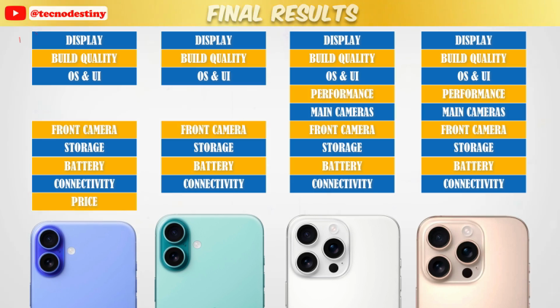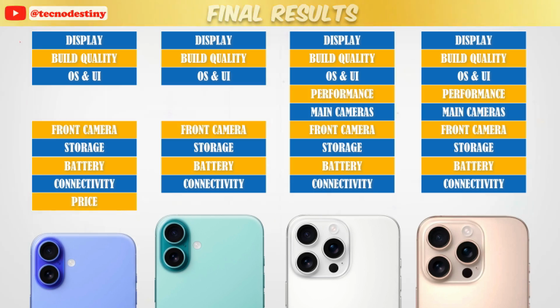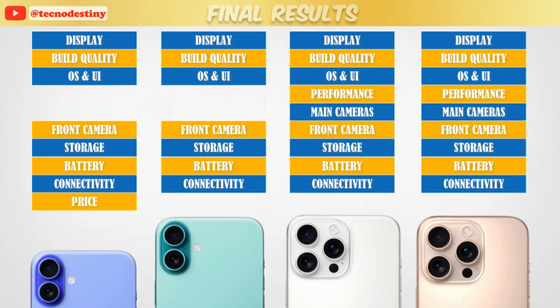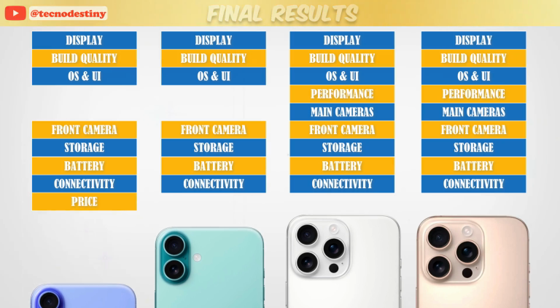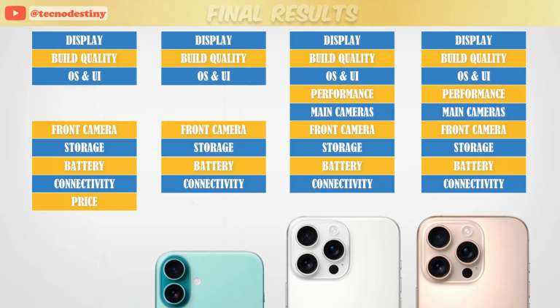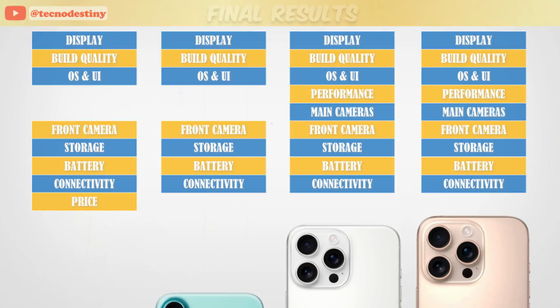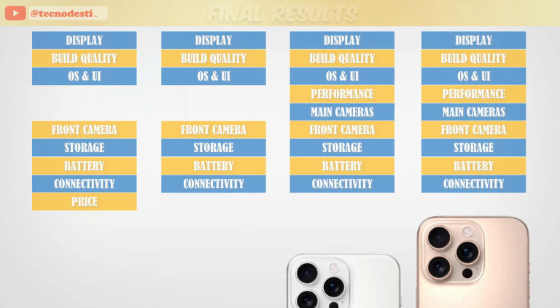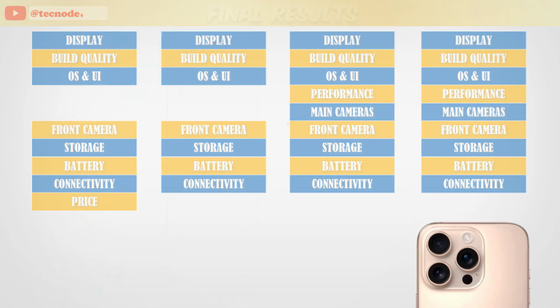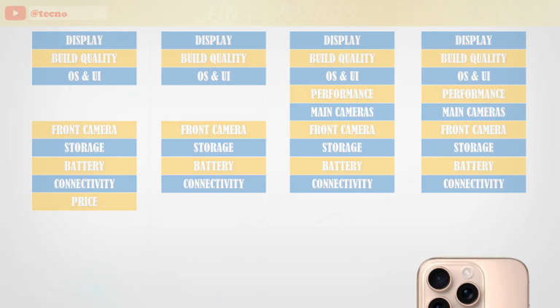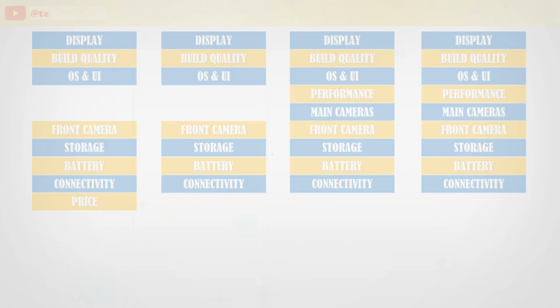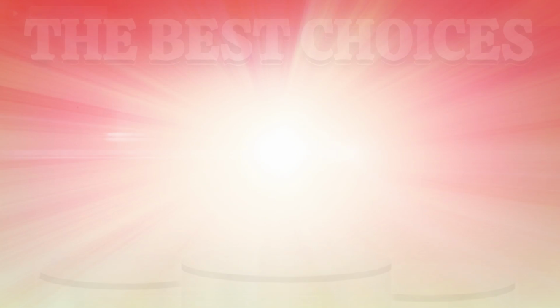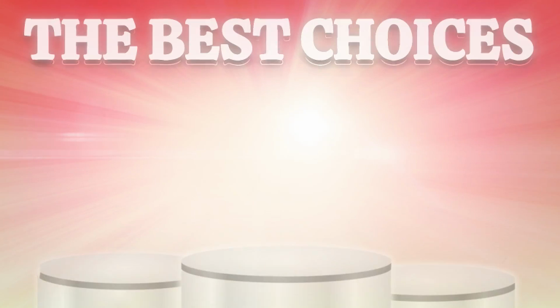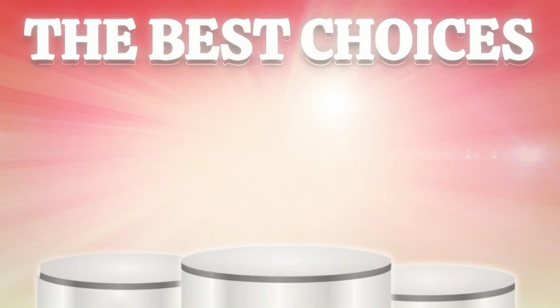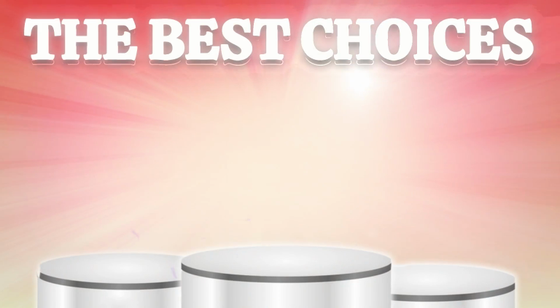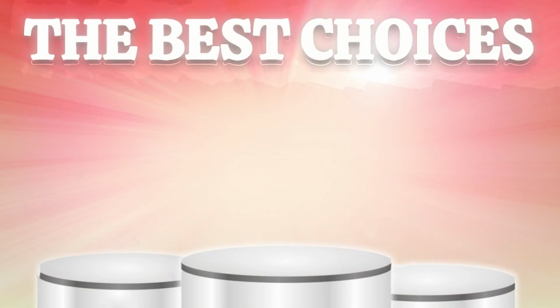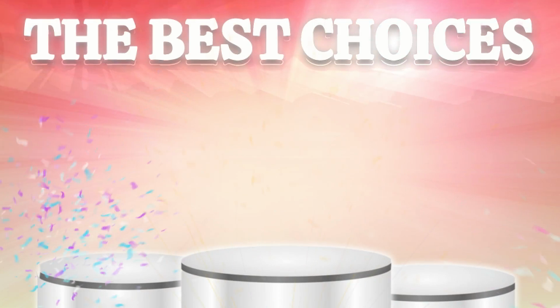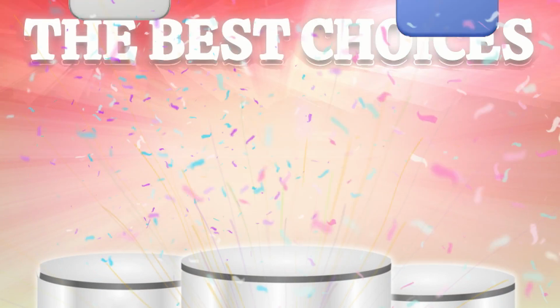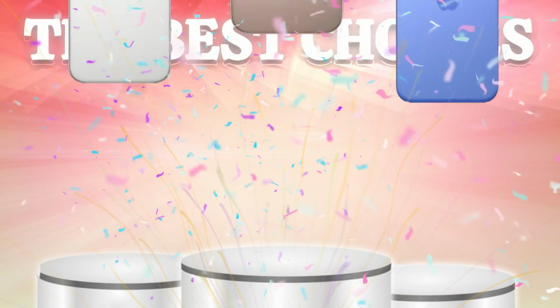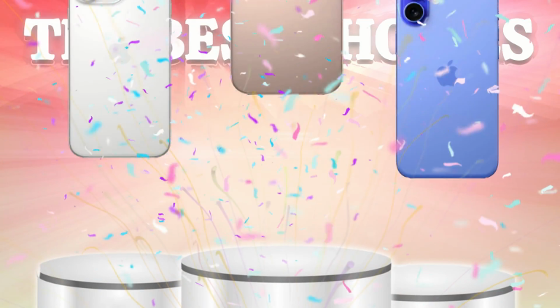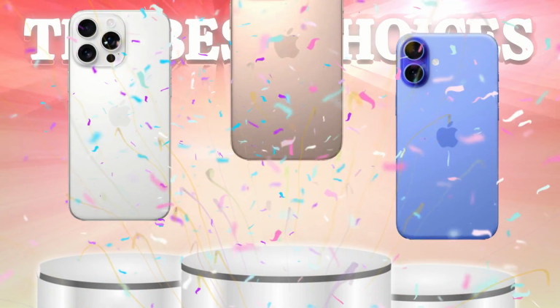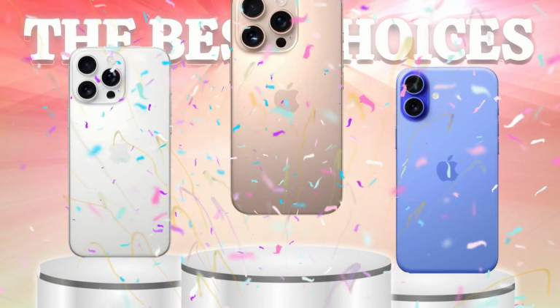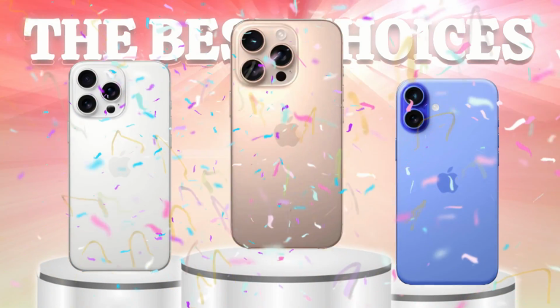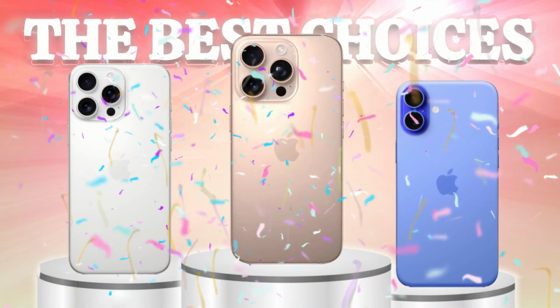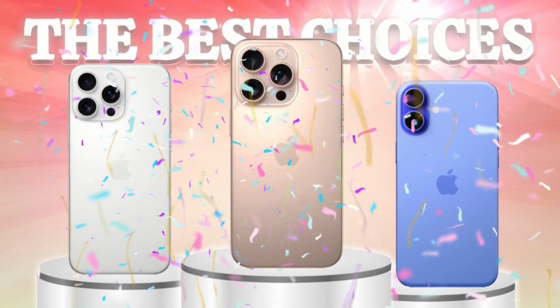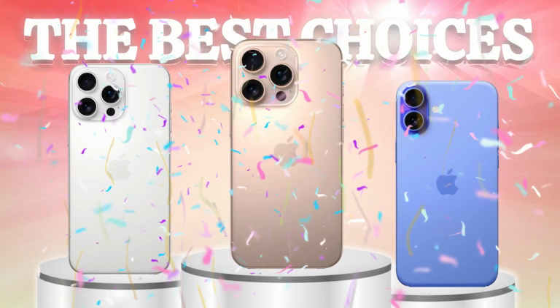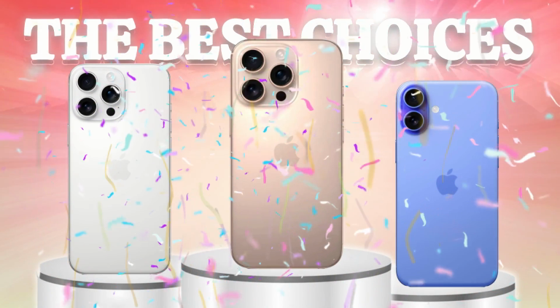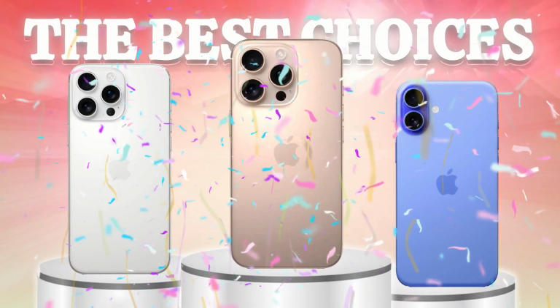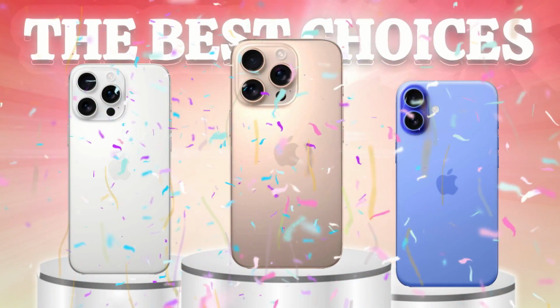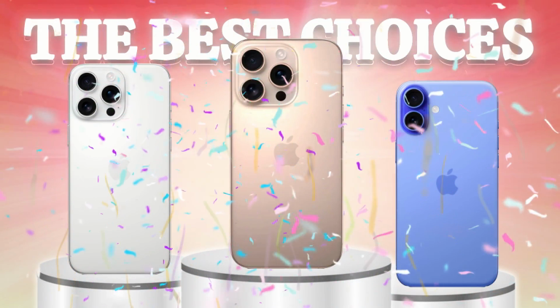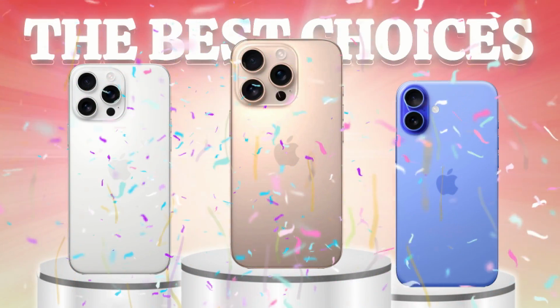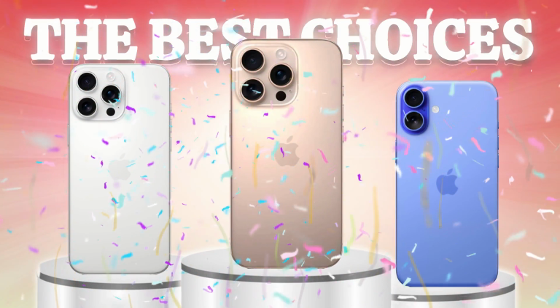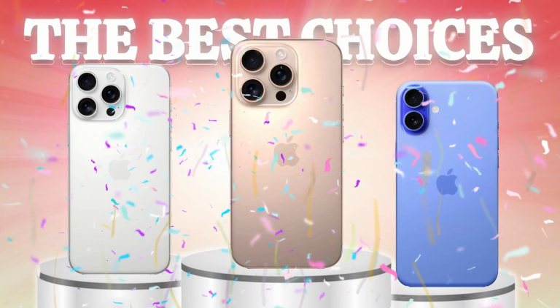Finally, the iPhone 16 Pro models and the iPhone 16 are excellent choices.